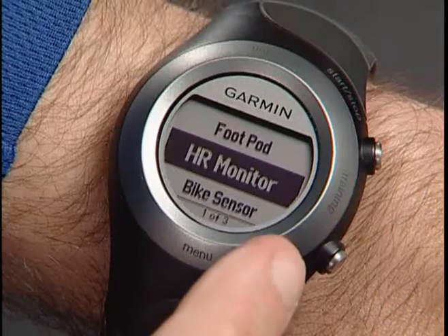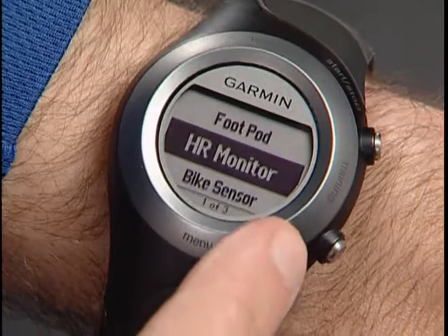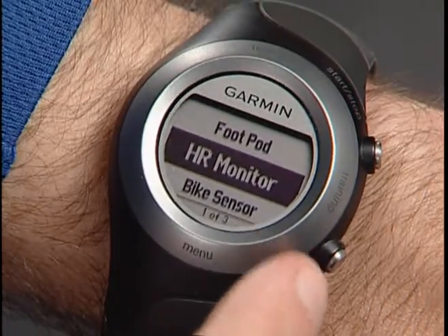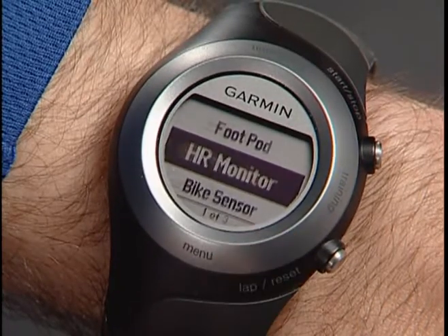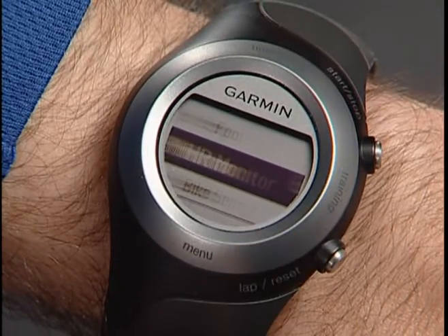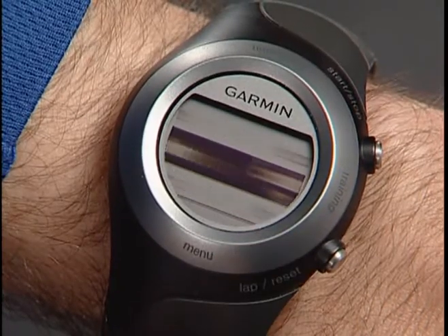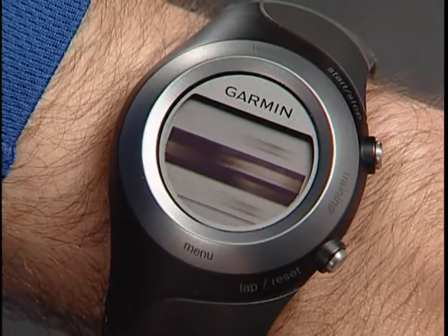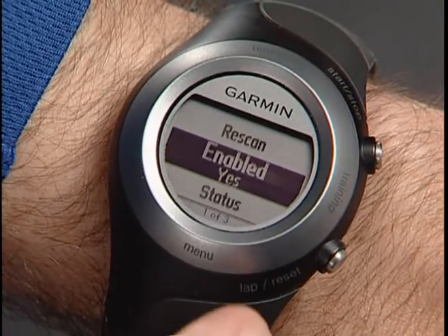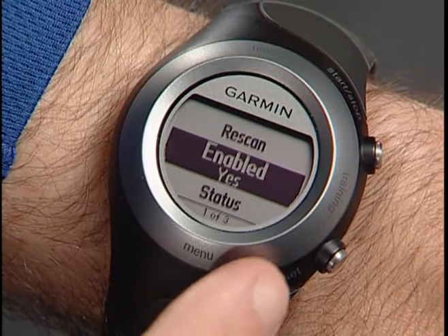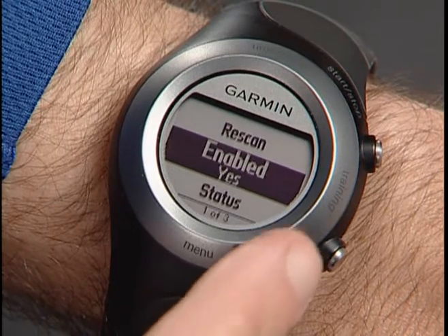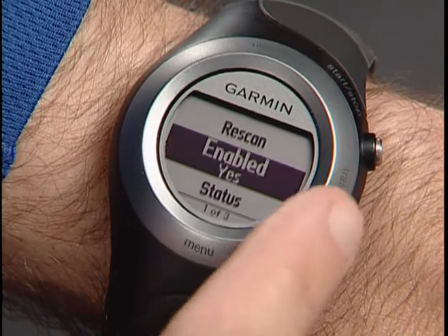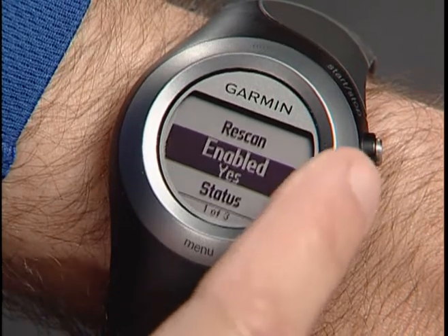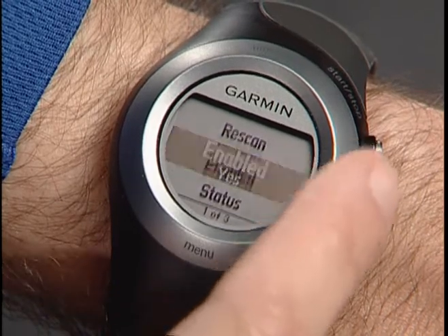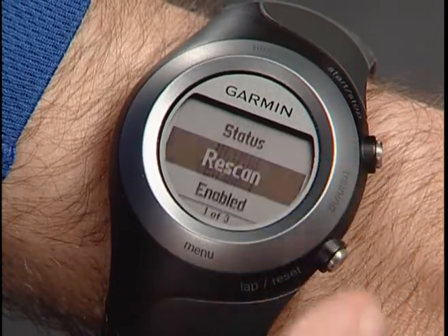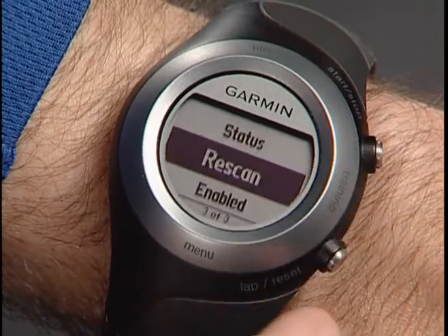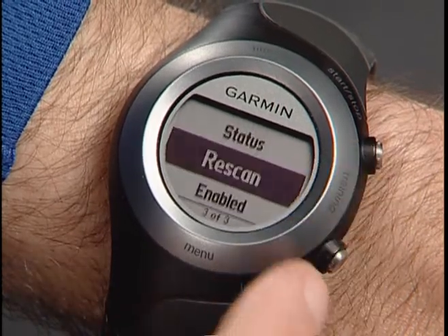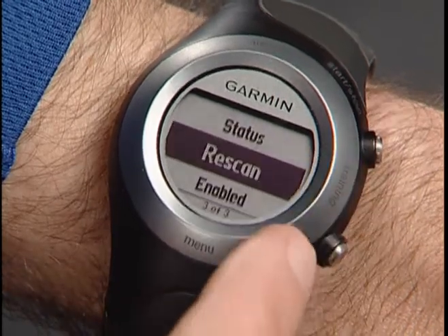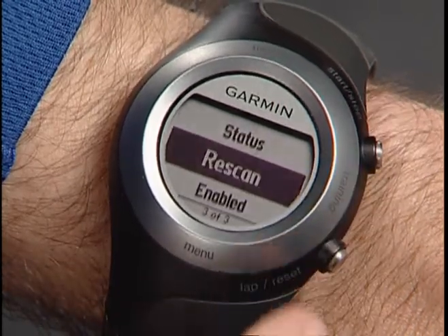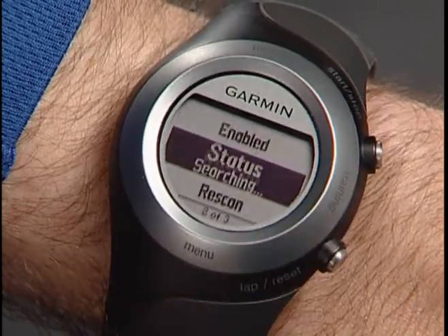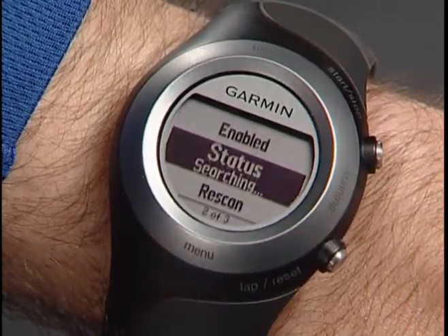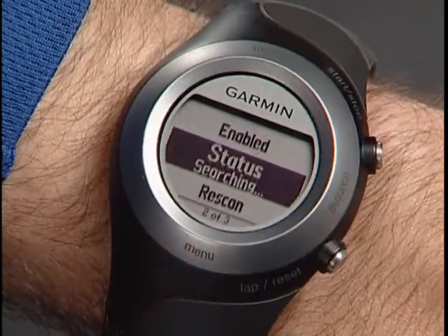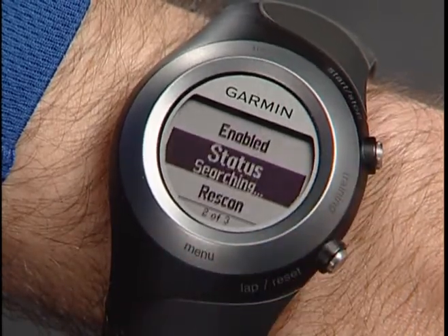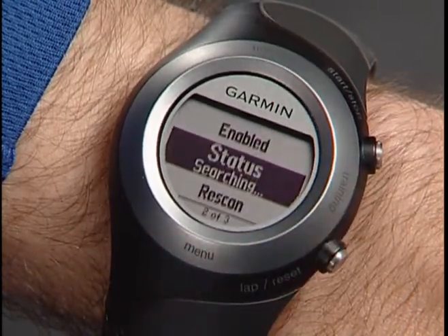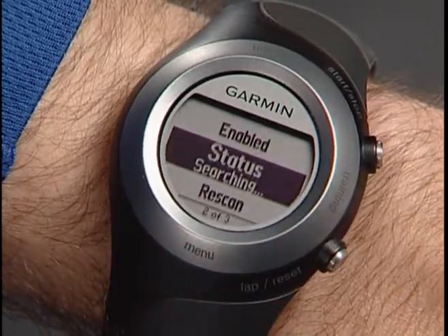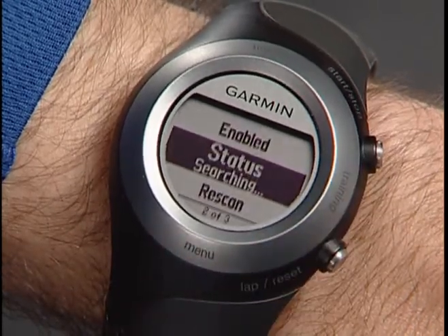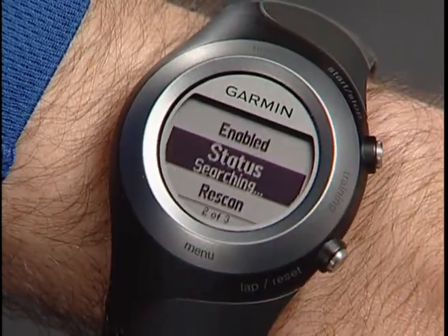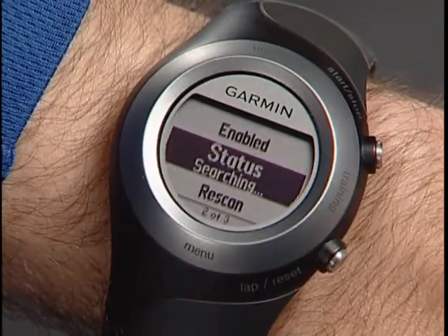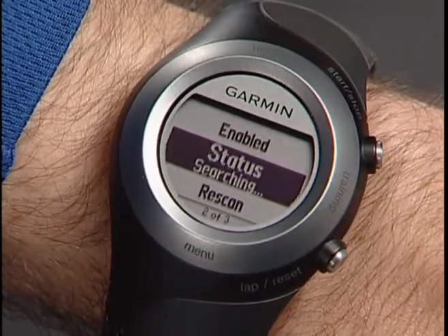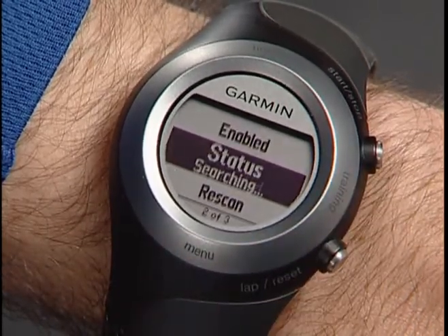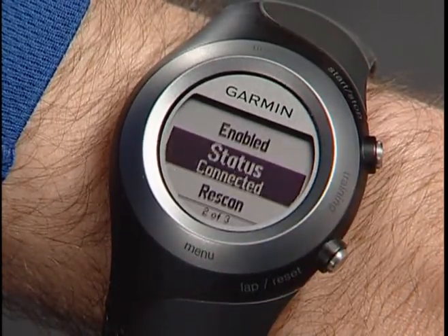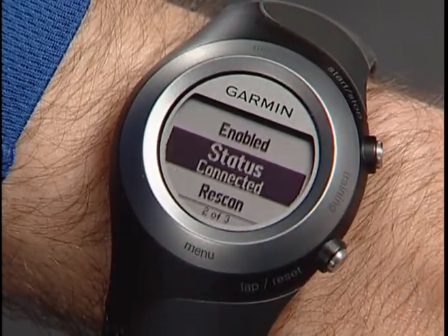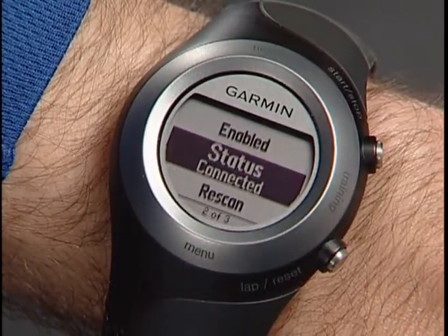If you change the battery in the heart rate monitor strap, you'll have to select Rescan from the heart rate monitor setting page.